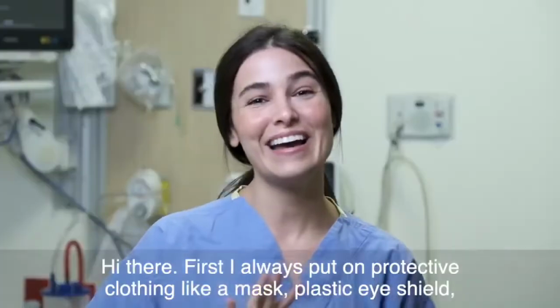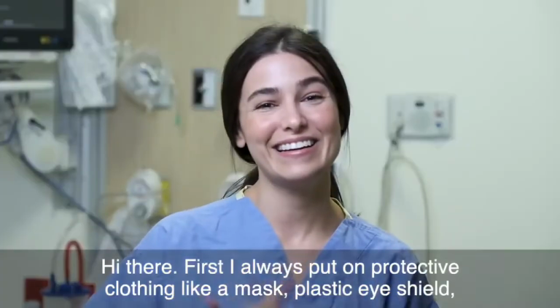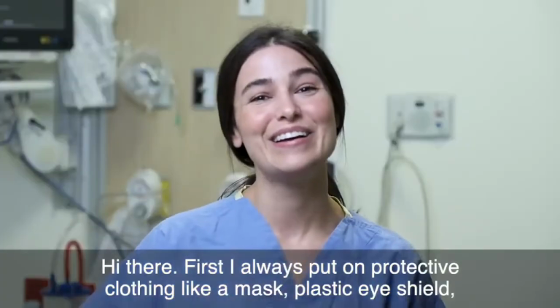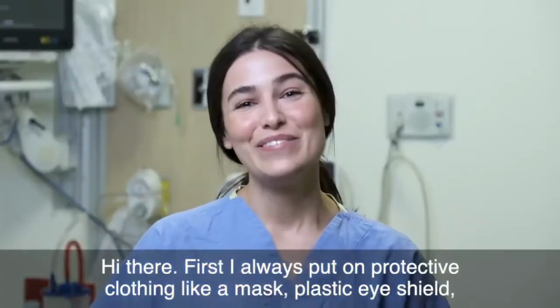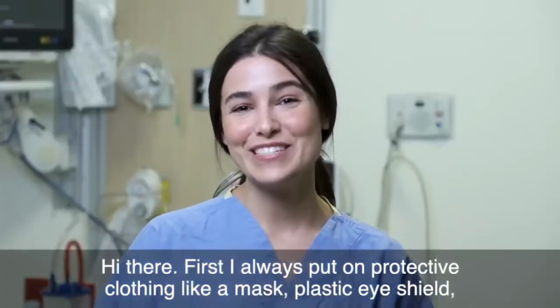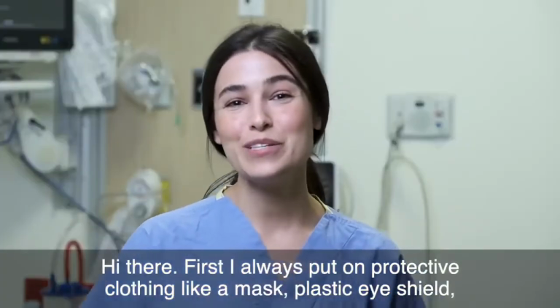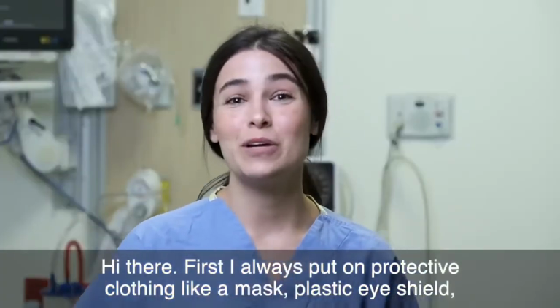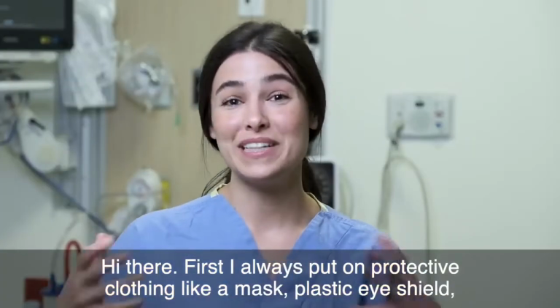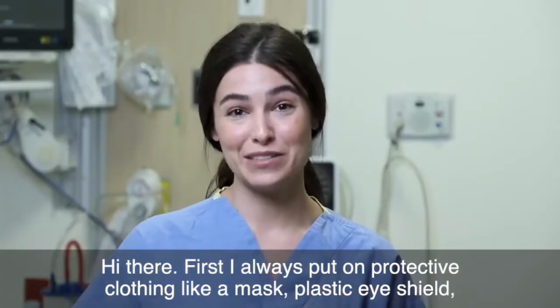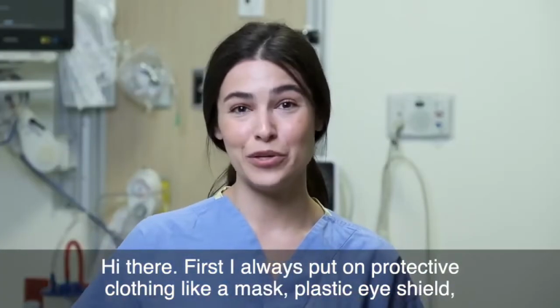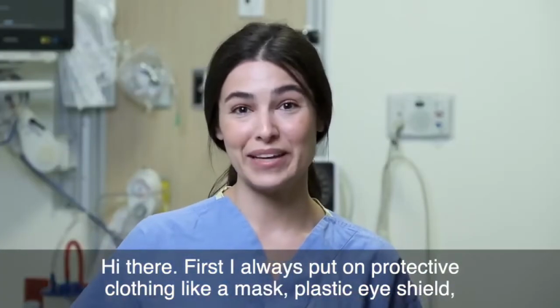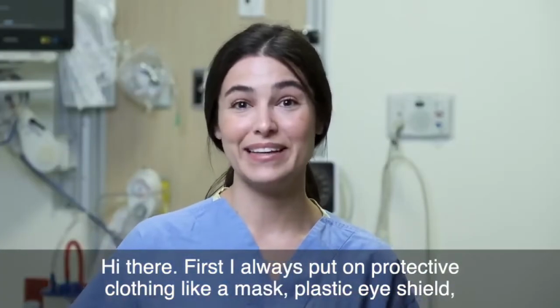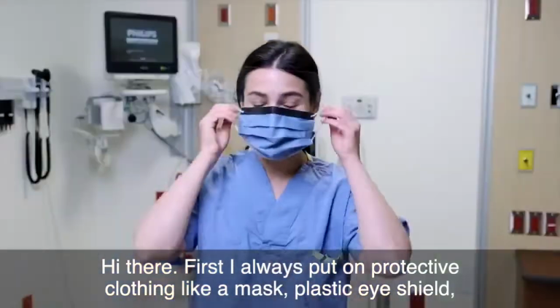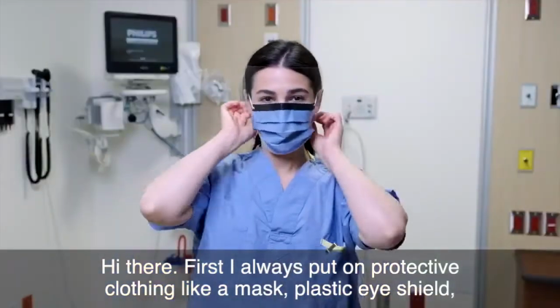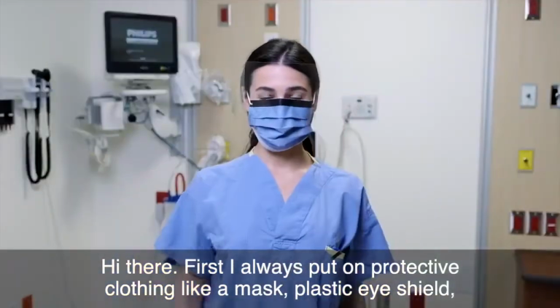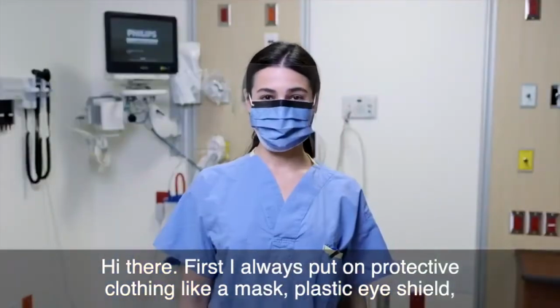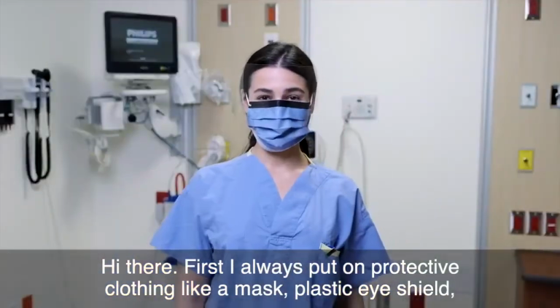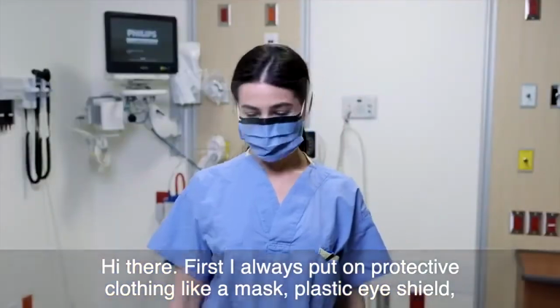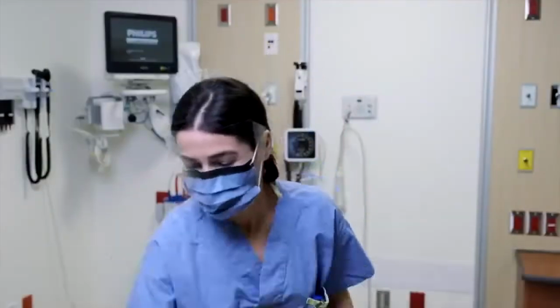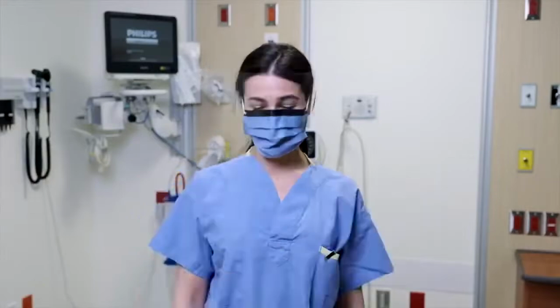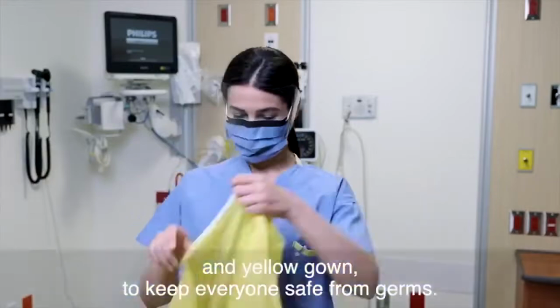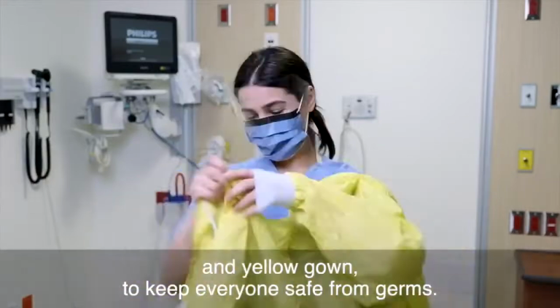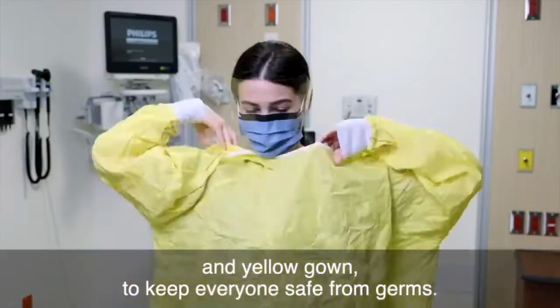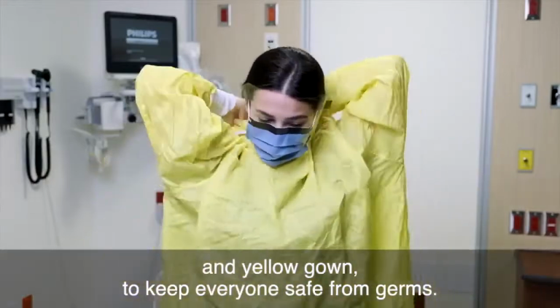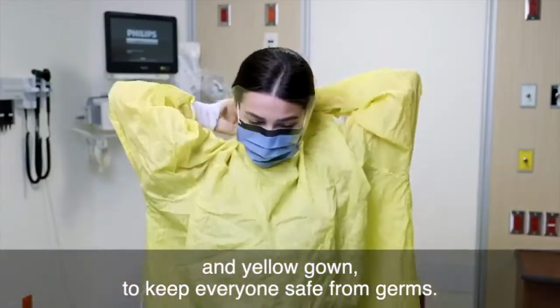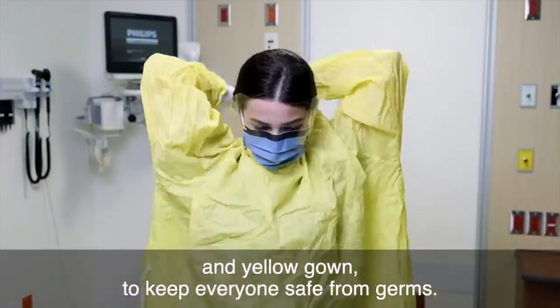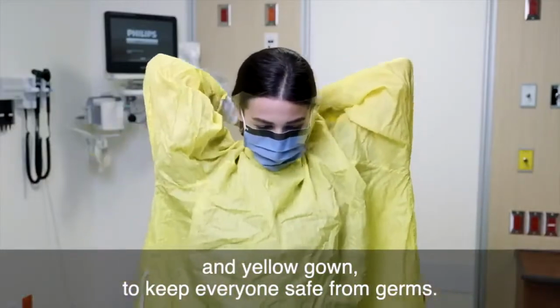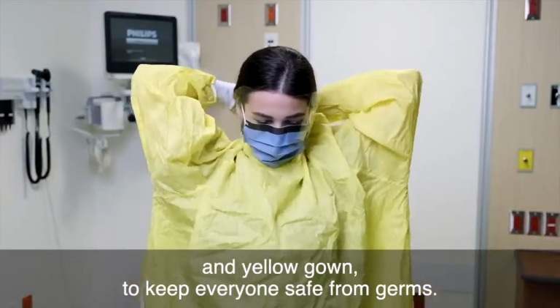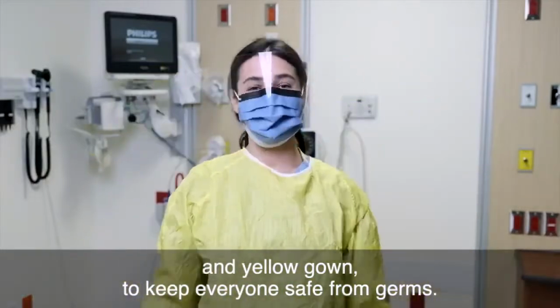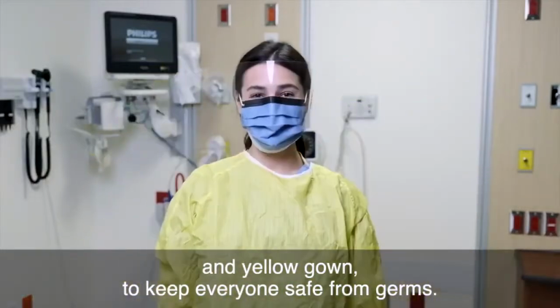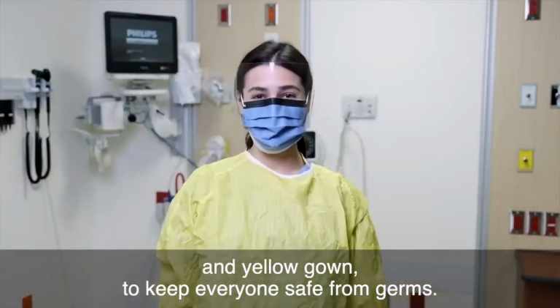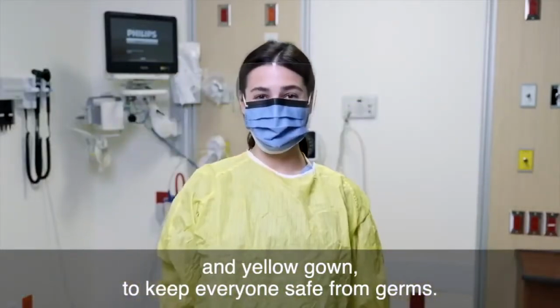Hi there. First I always put on protective clothing like a mask, plastic eye shield and yellow gown to keep everyone safe from germs.